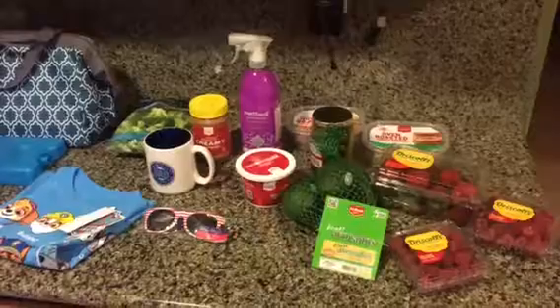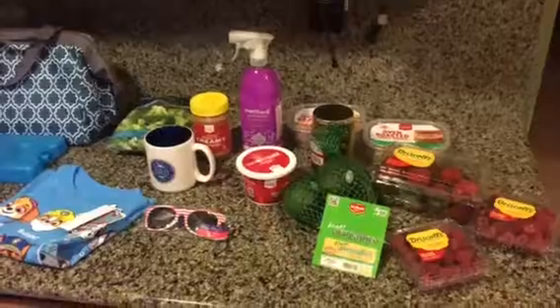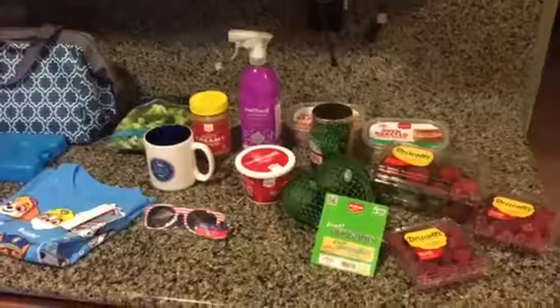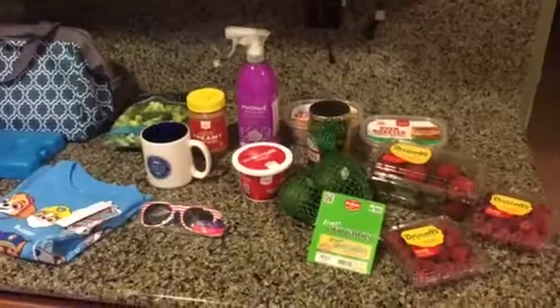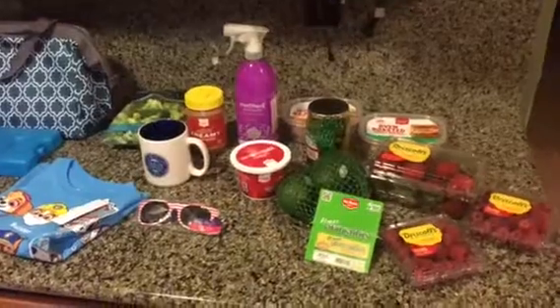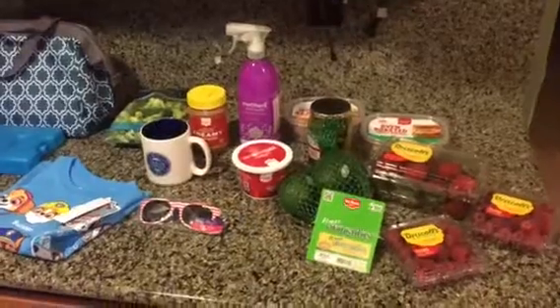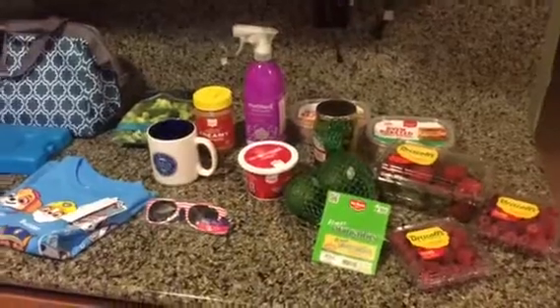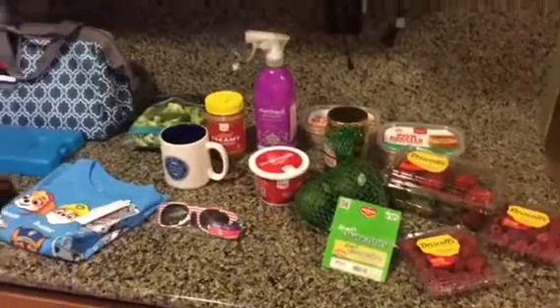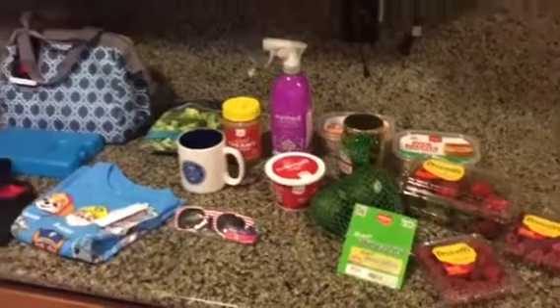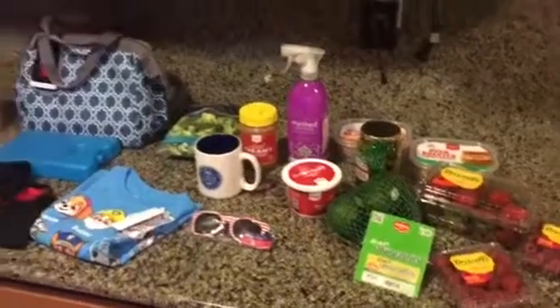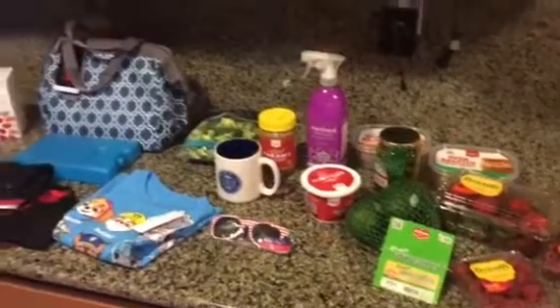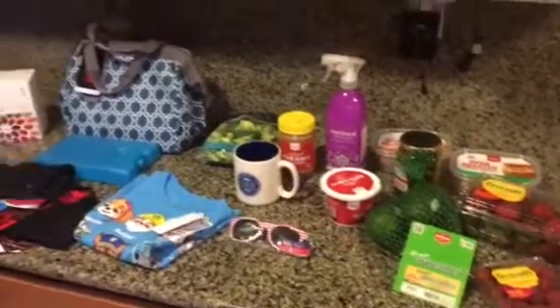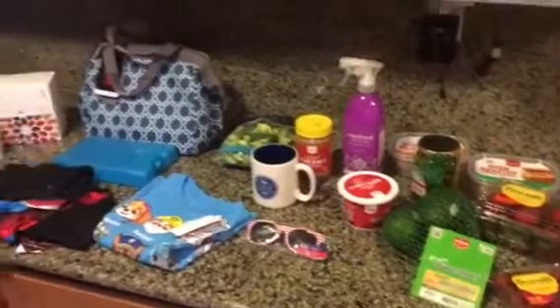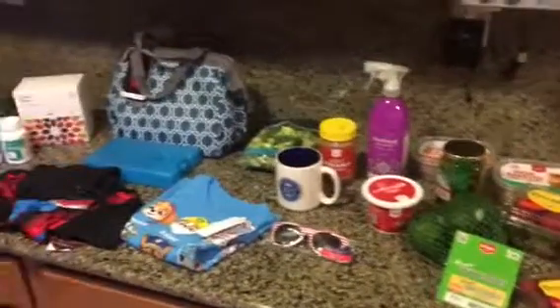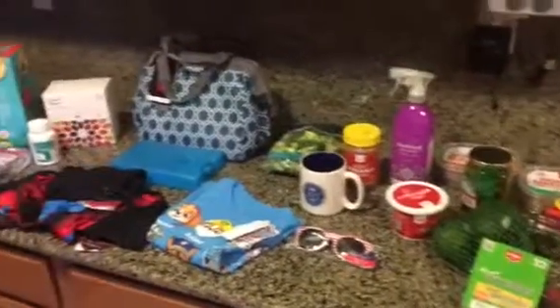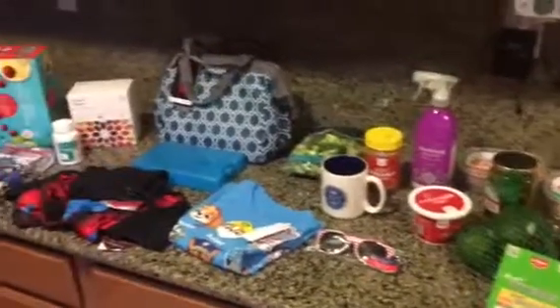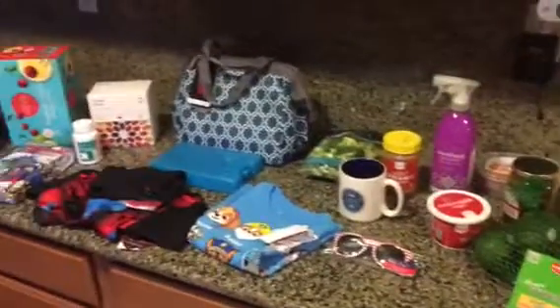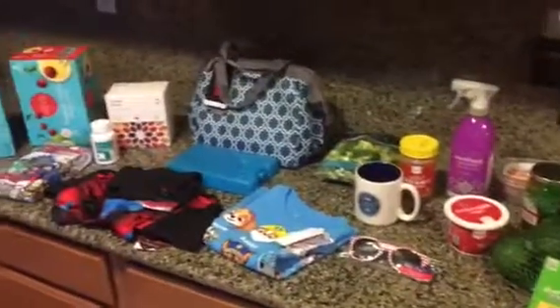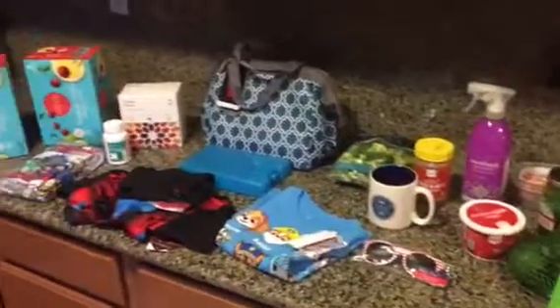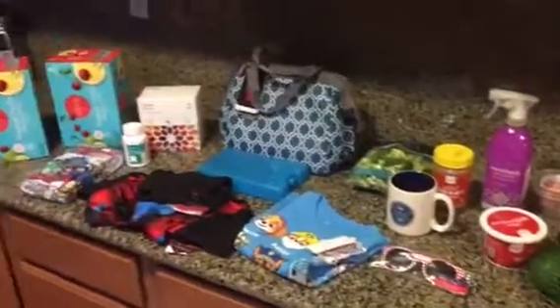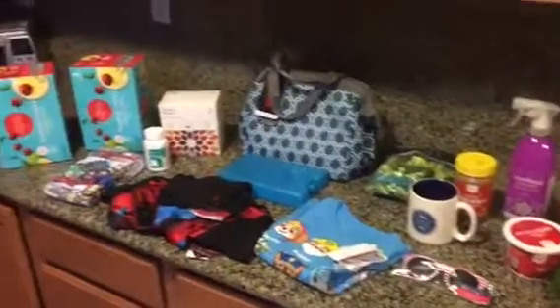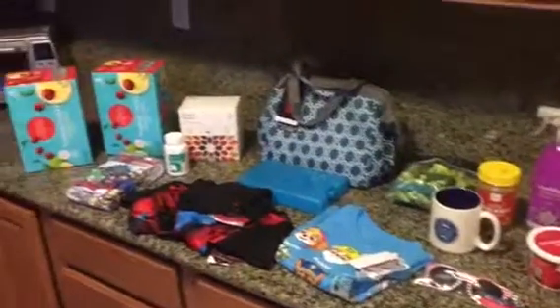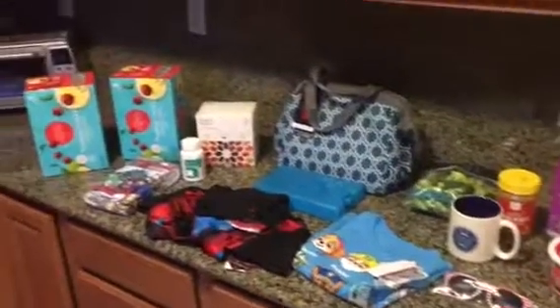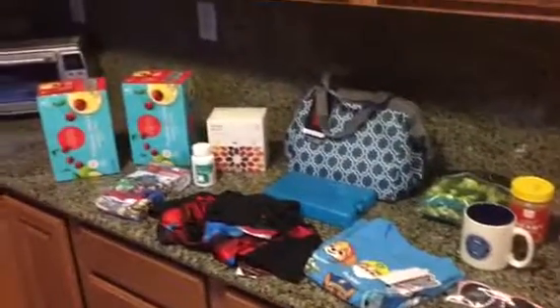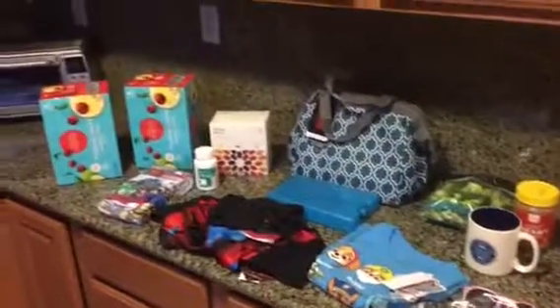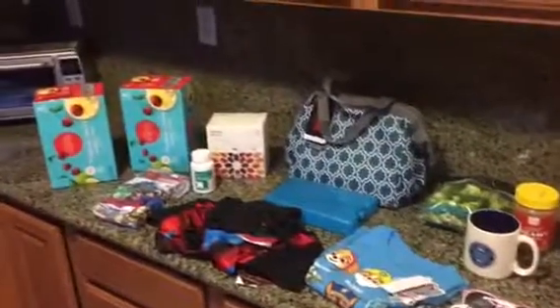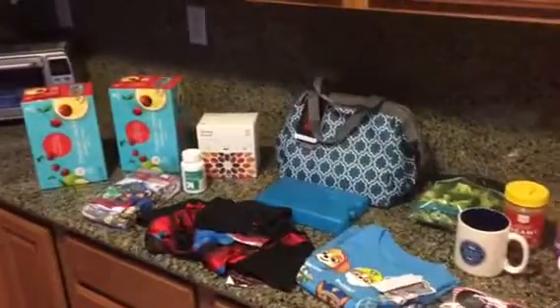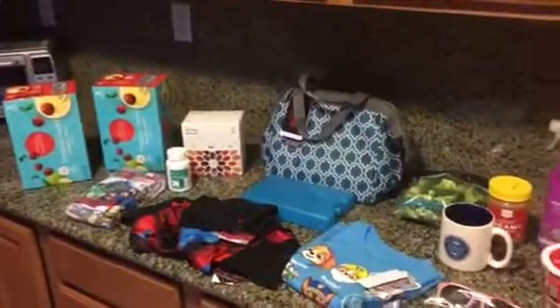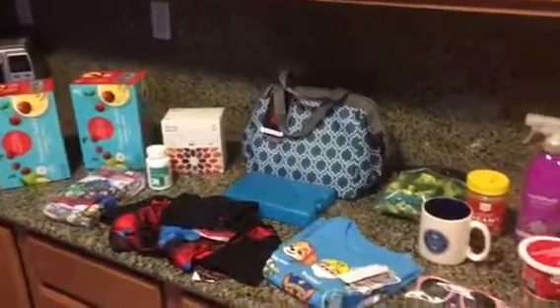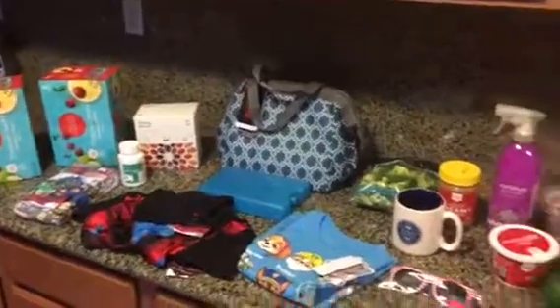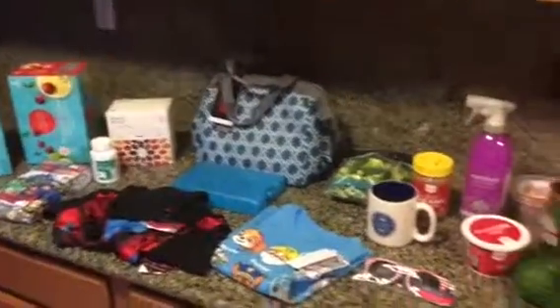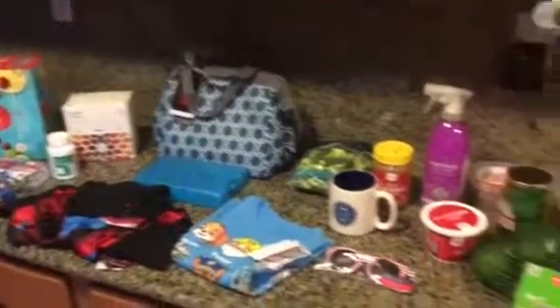Hi guys, I just went to Target and so I thought I'd do a Target haul real quick and show you what all I got.